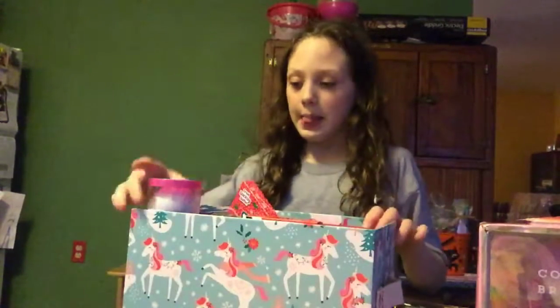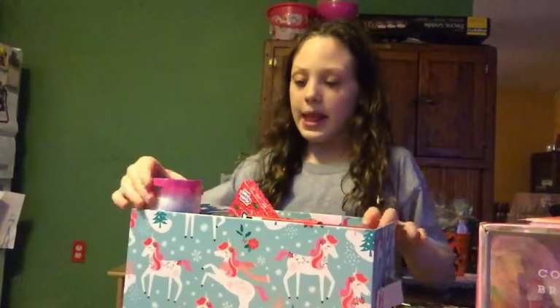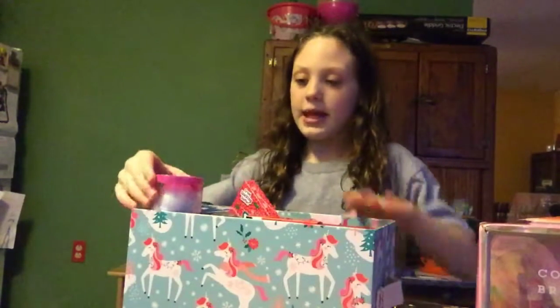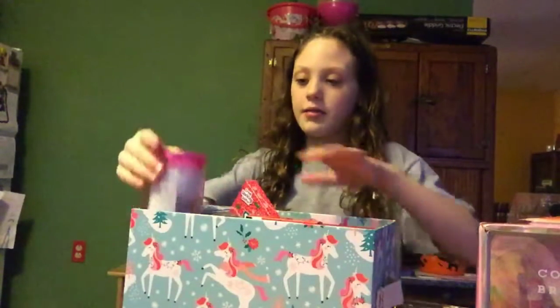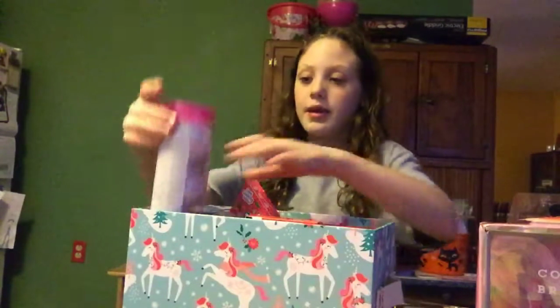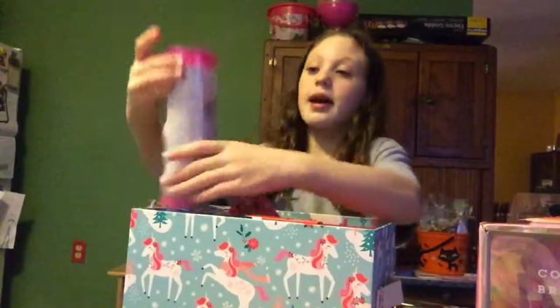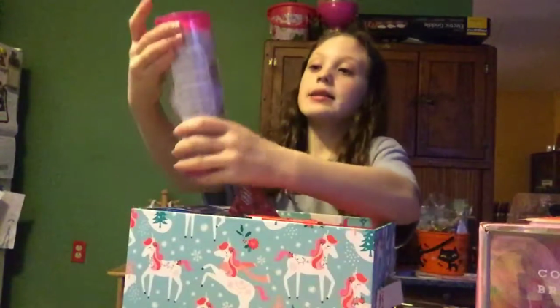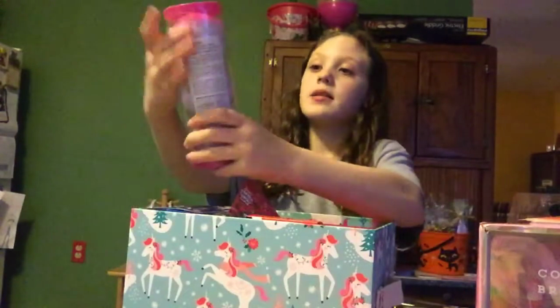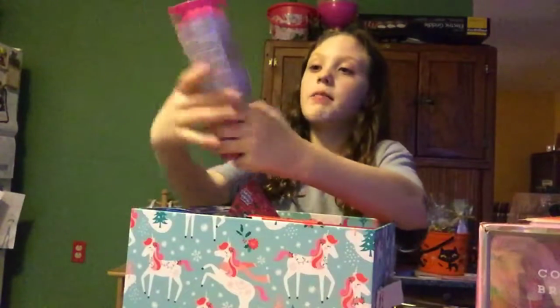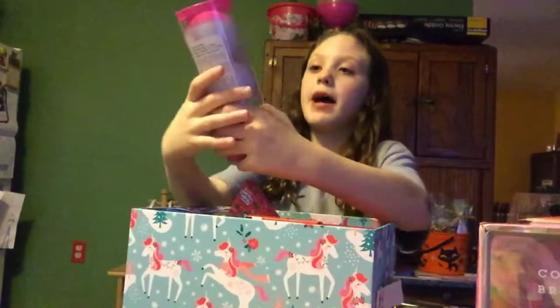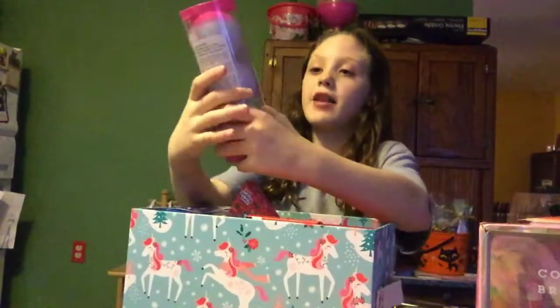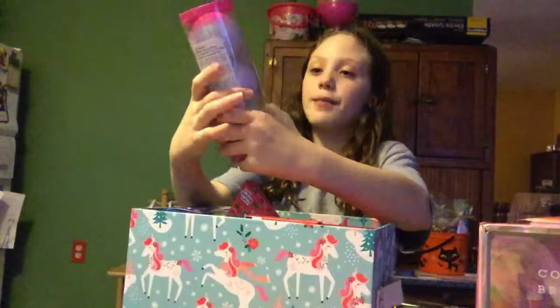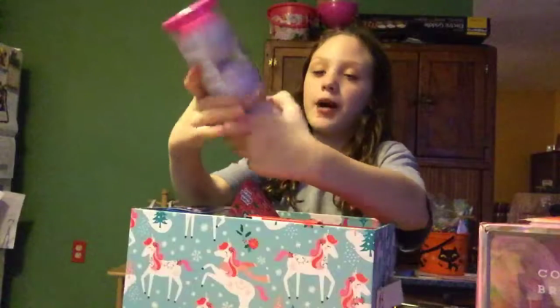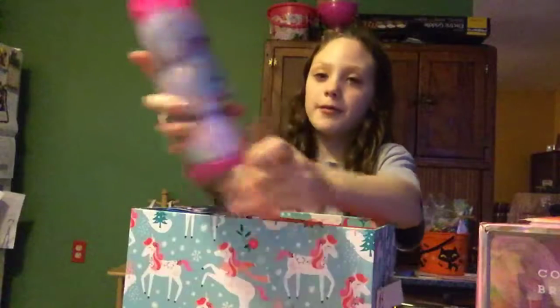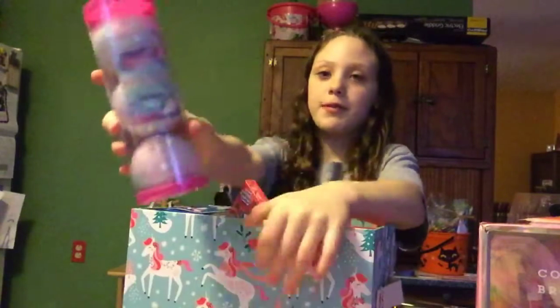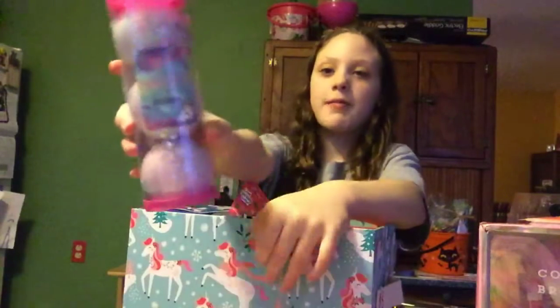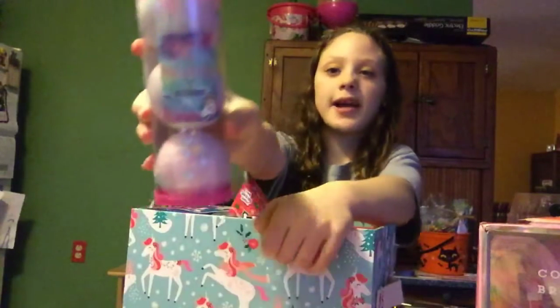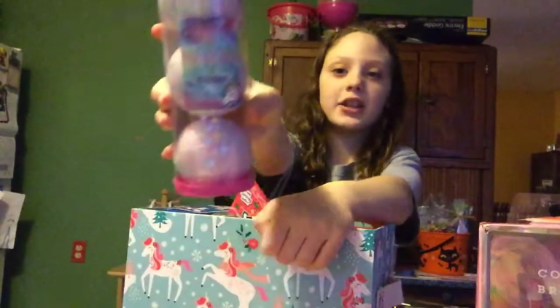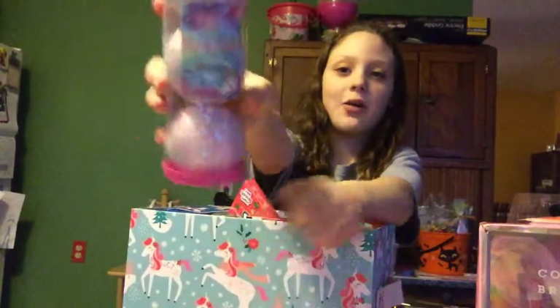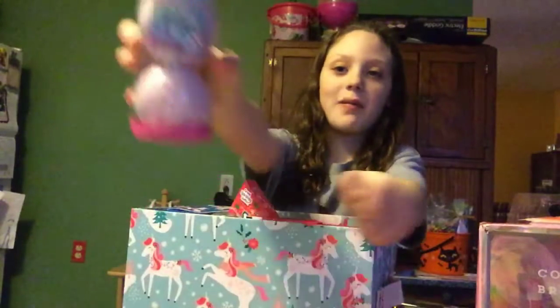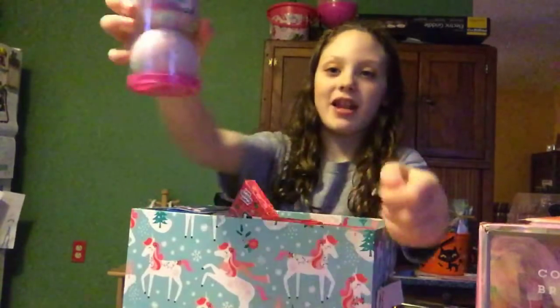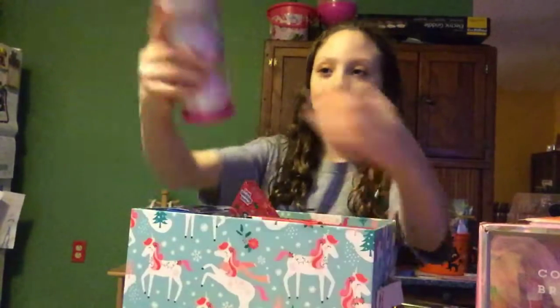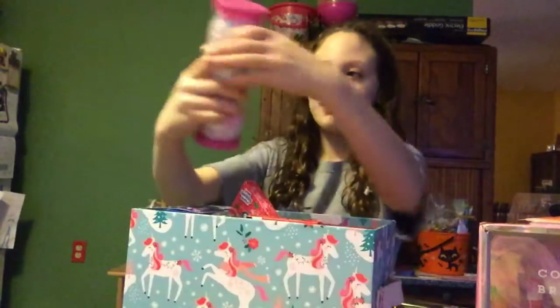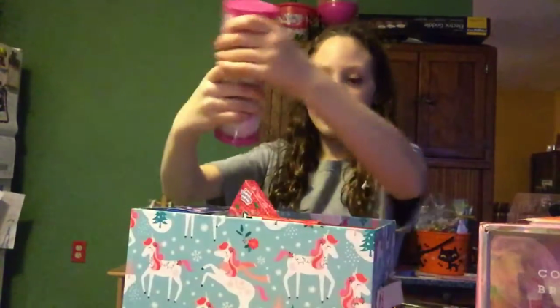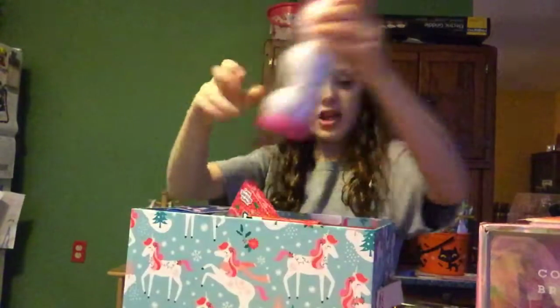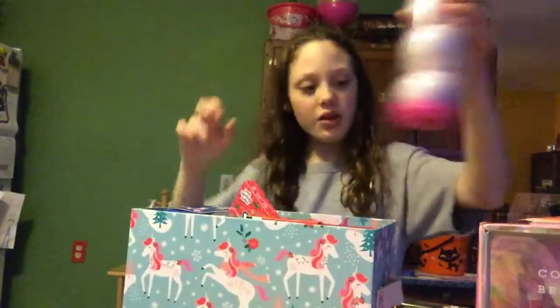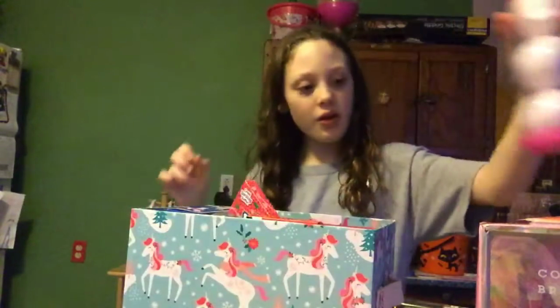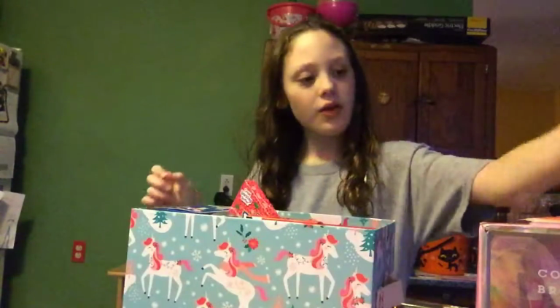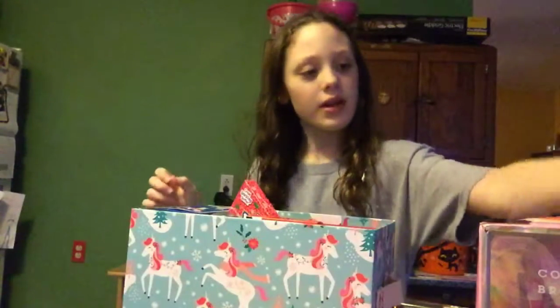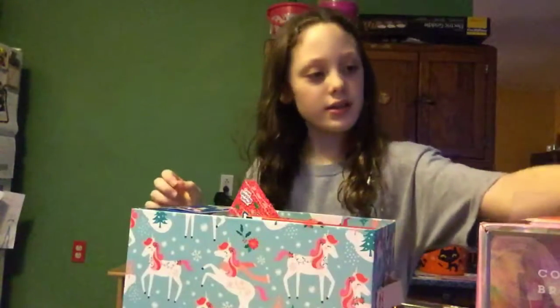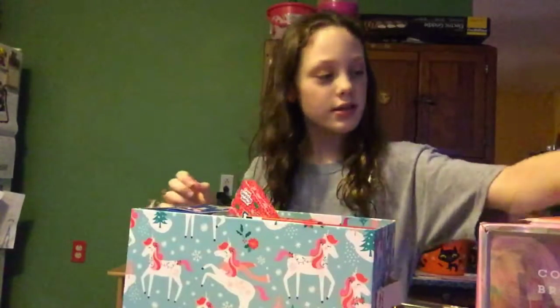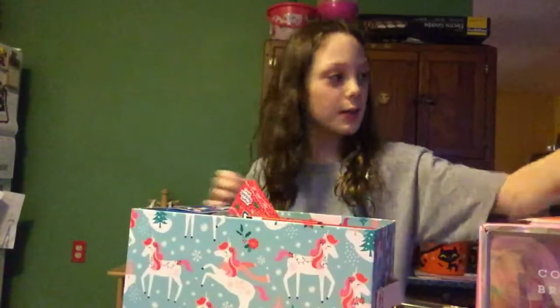Then we got some bath bombs - unicorn bath bombs.